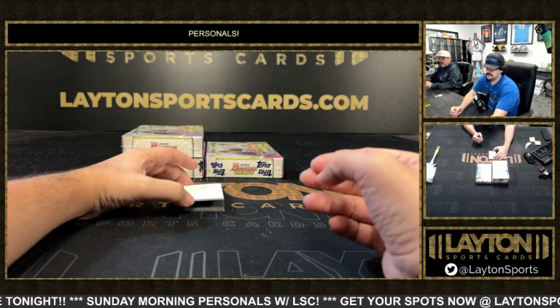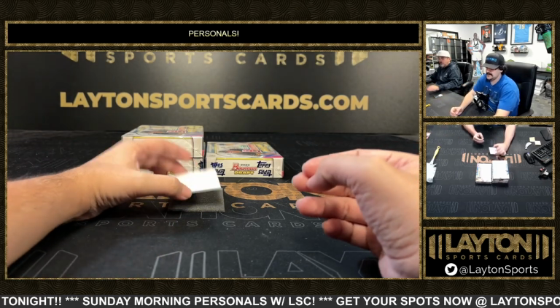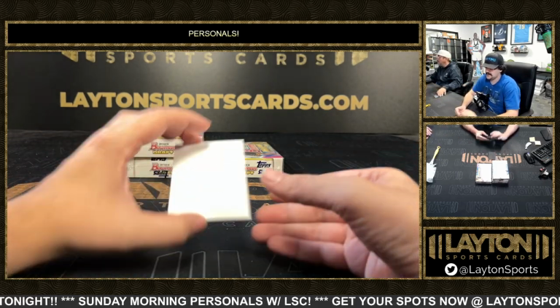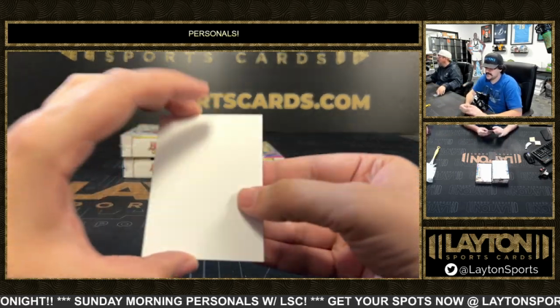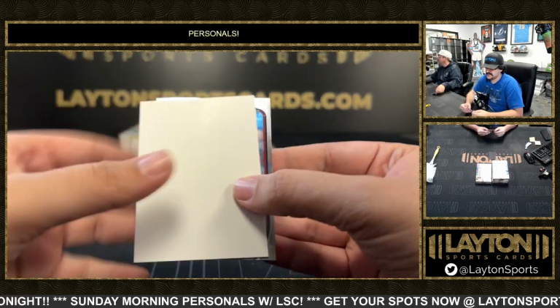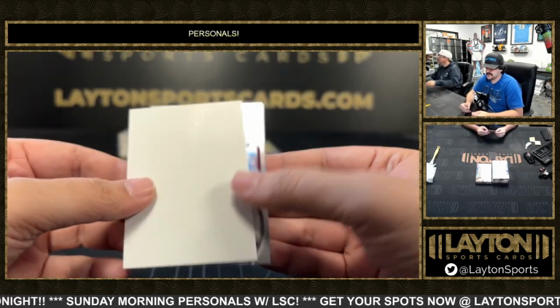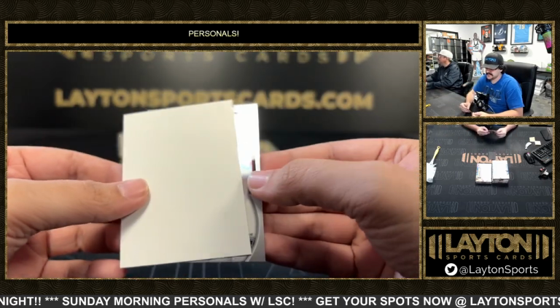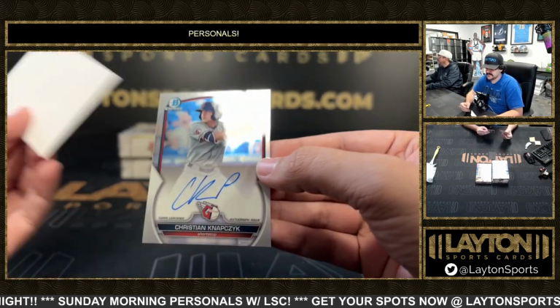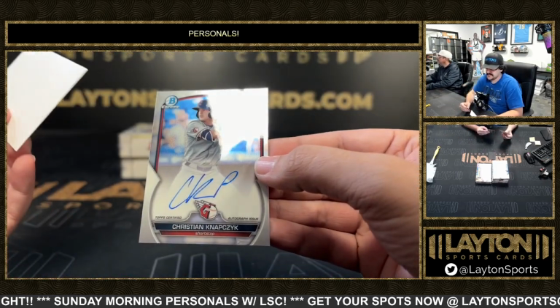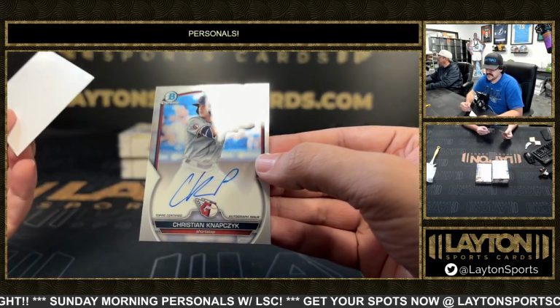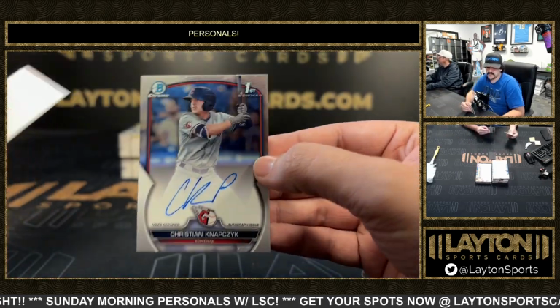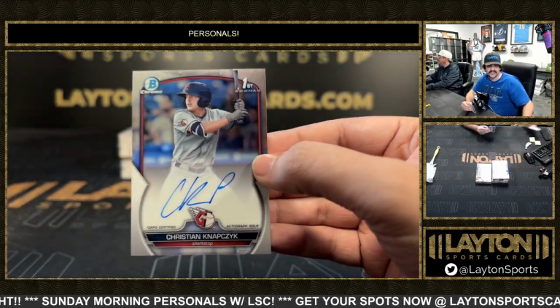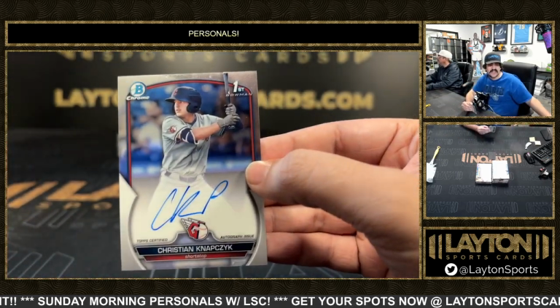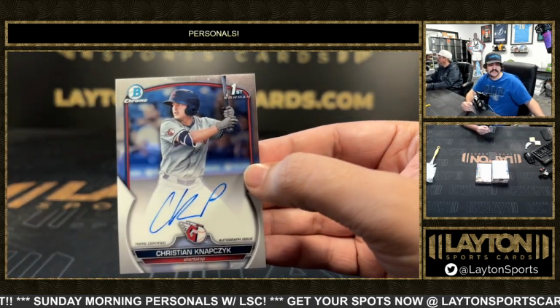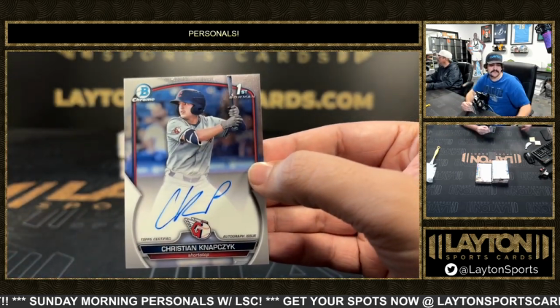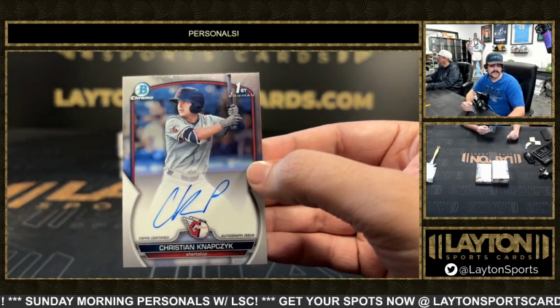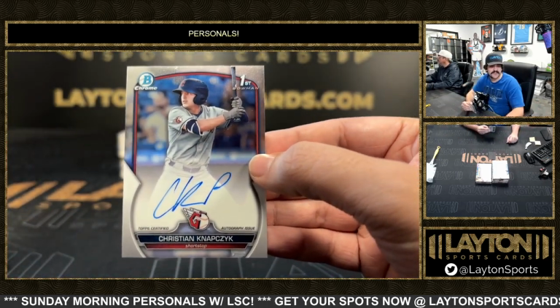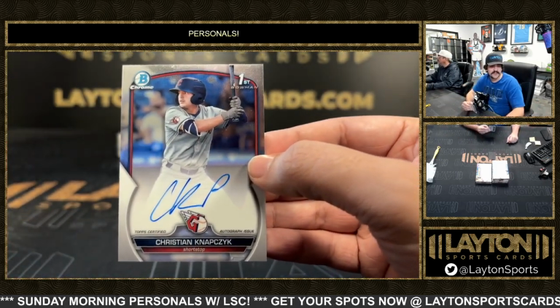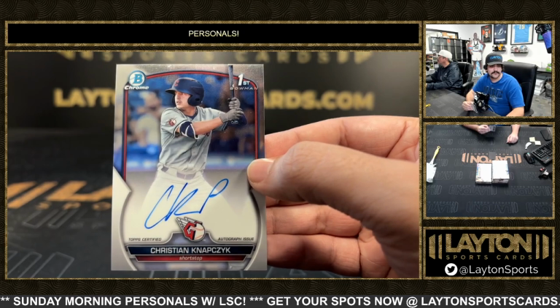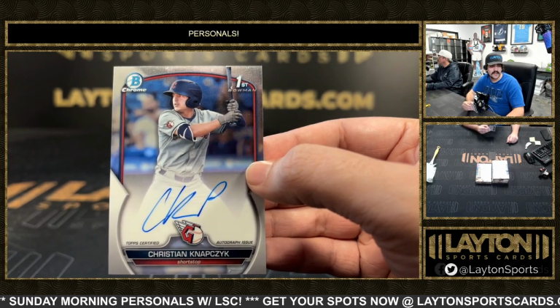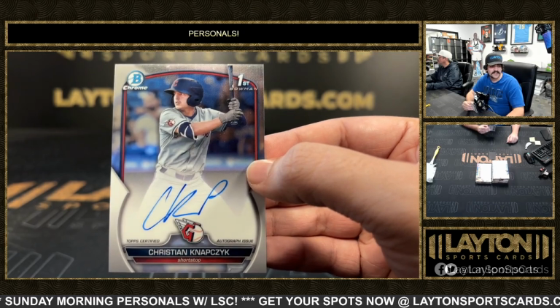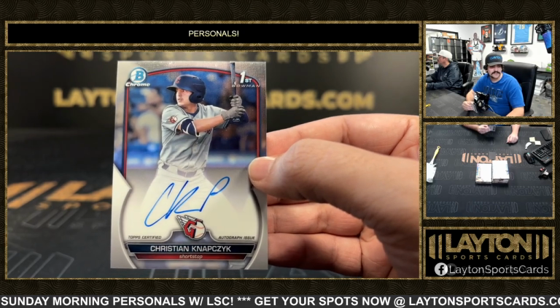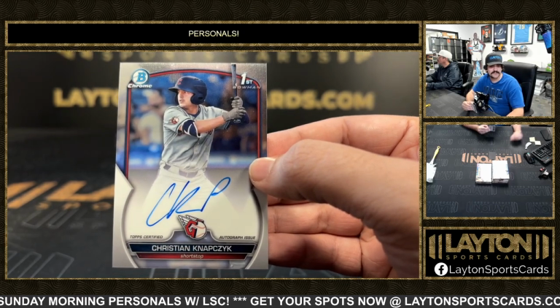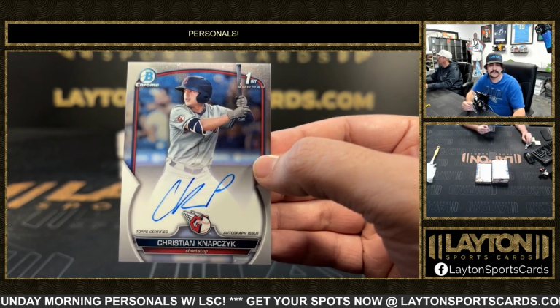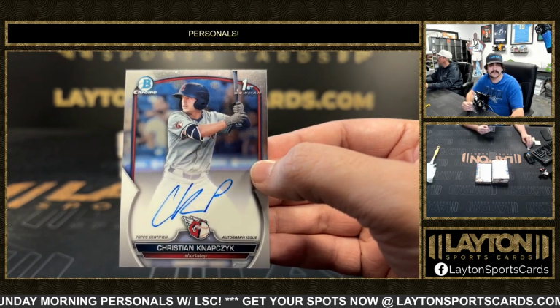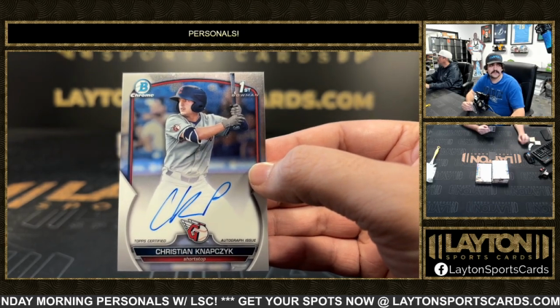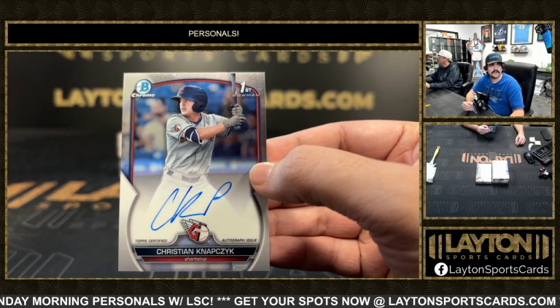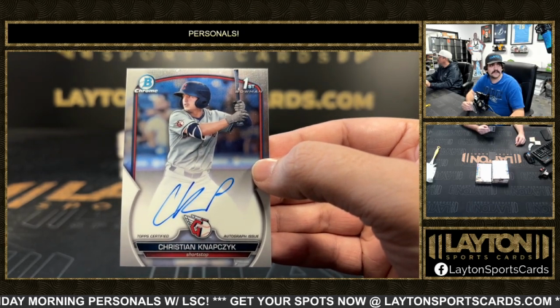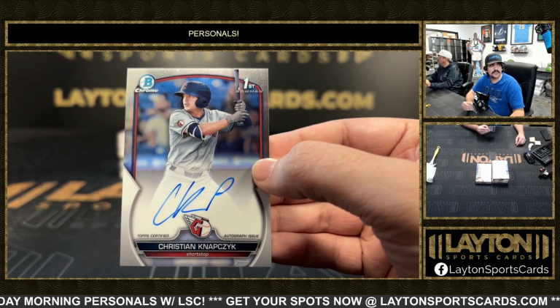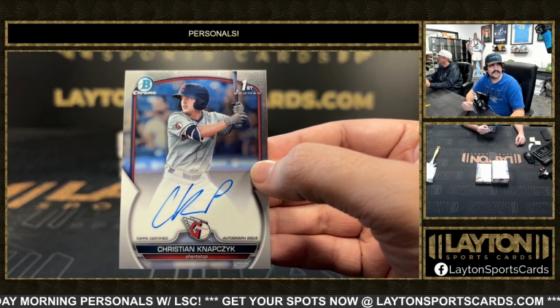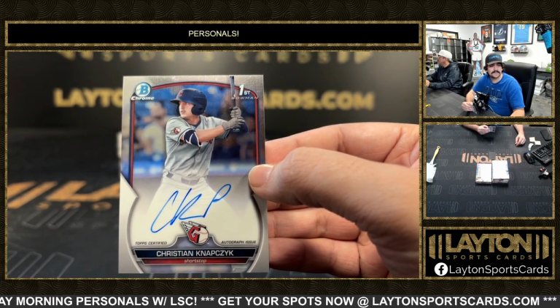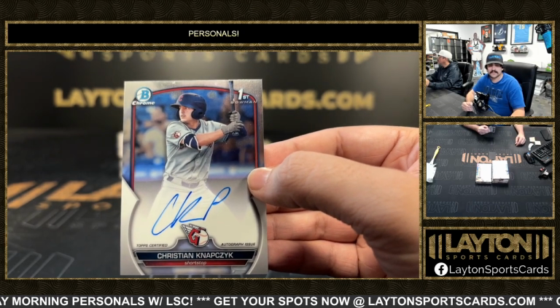And on the back of box two it's going to be a Christian Napsic first base auto for the Guardians — Christian Napsic.